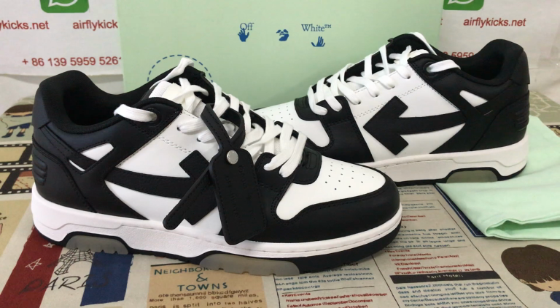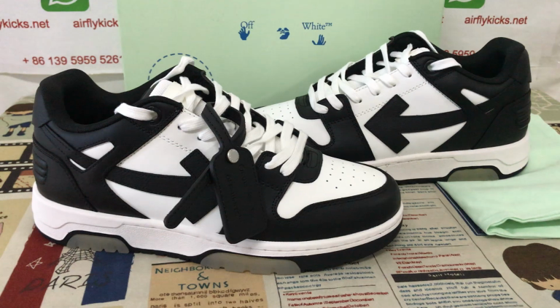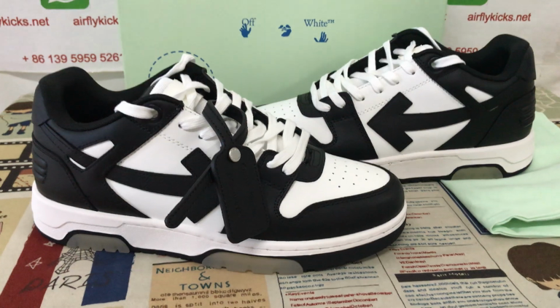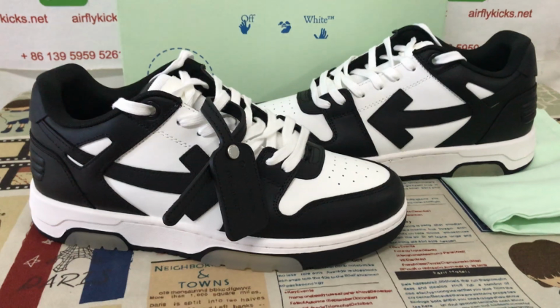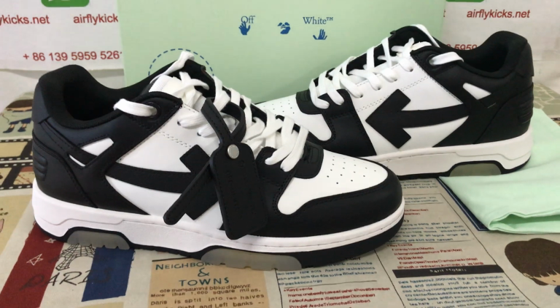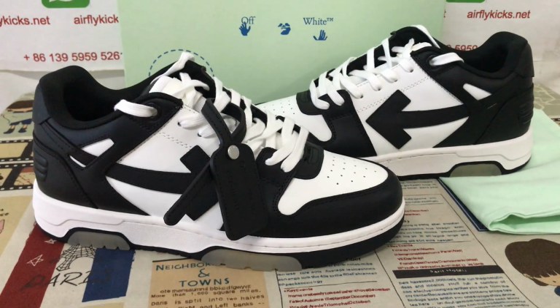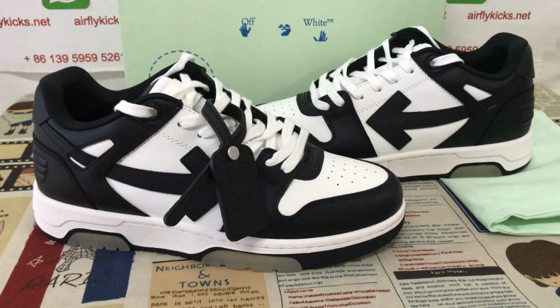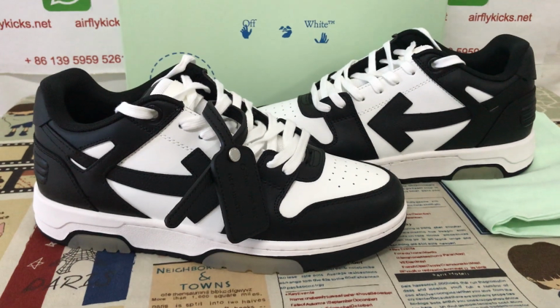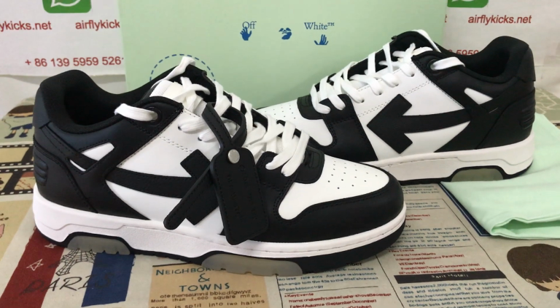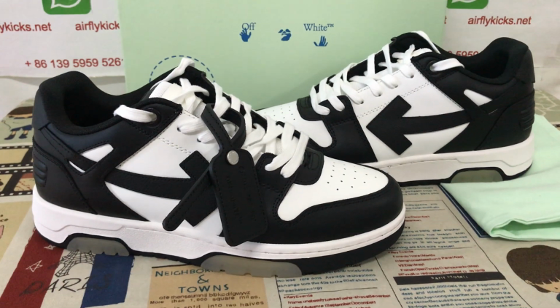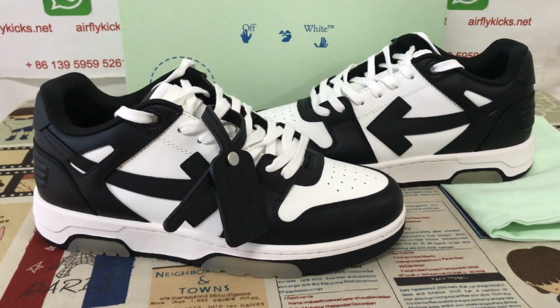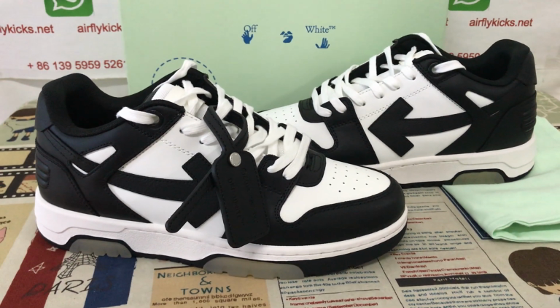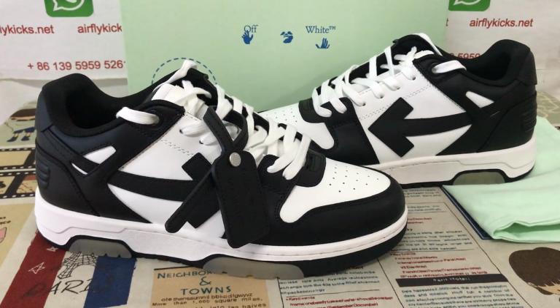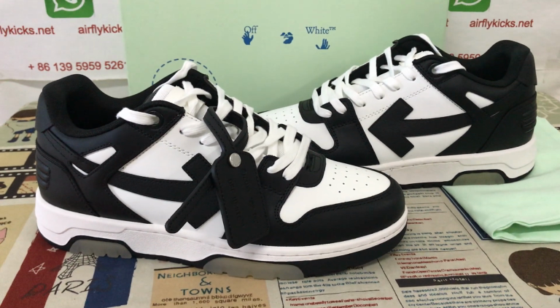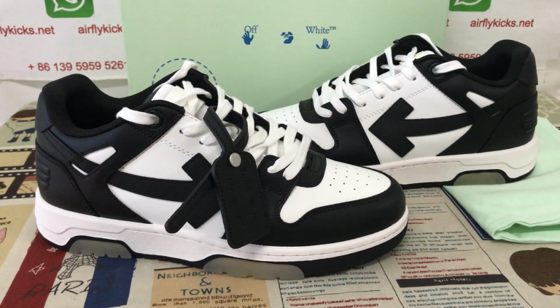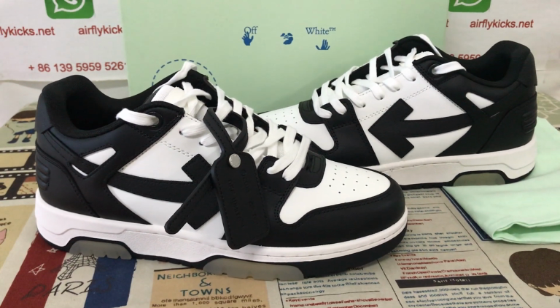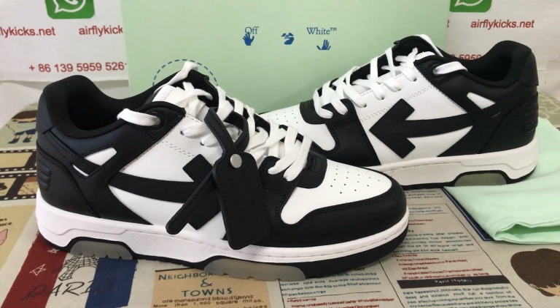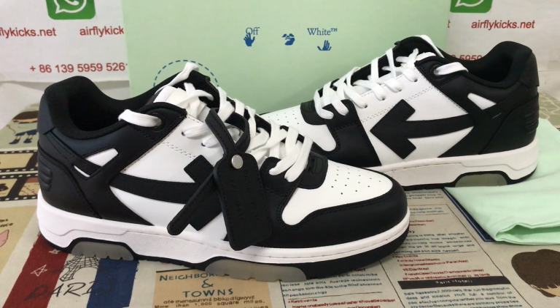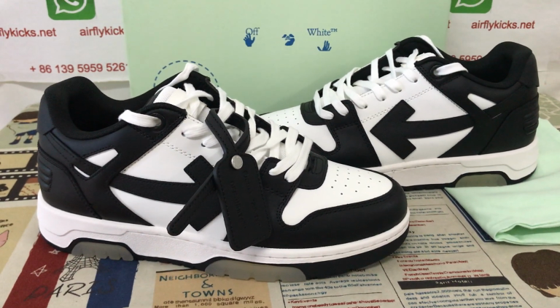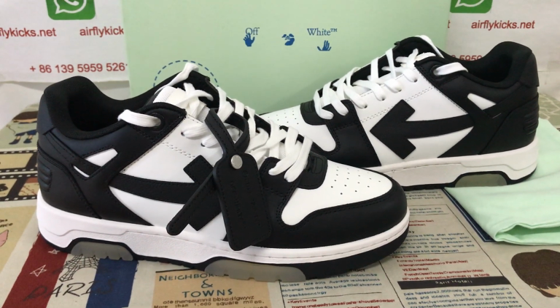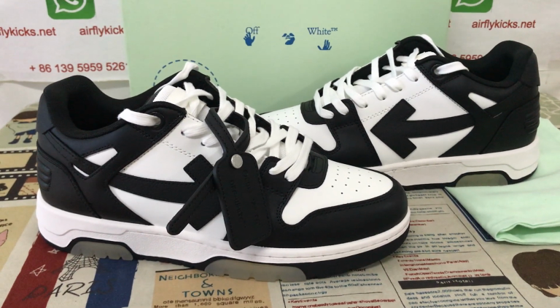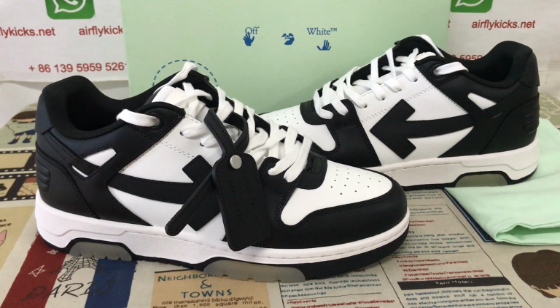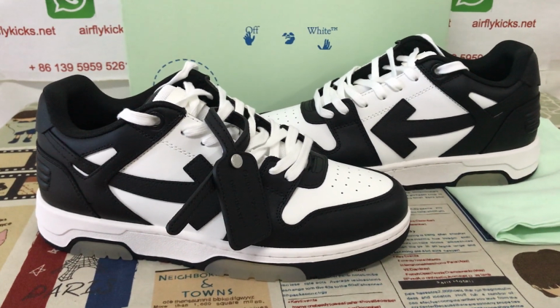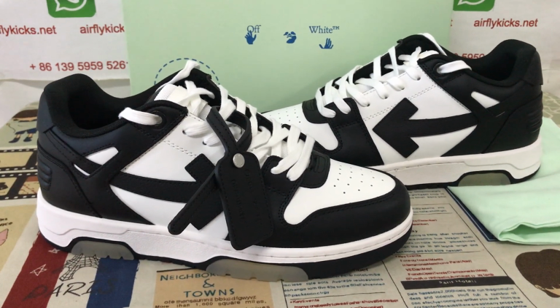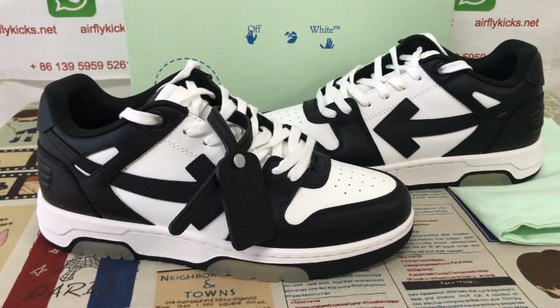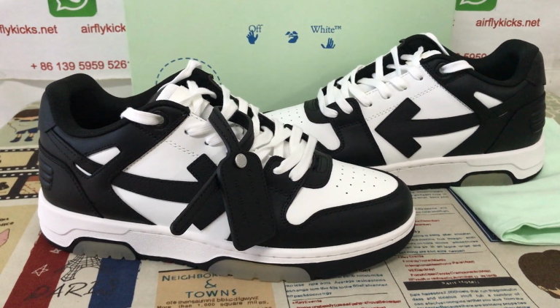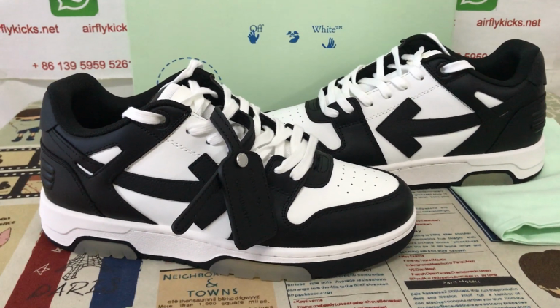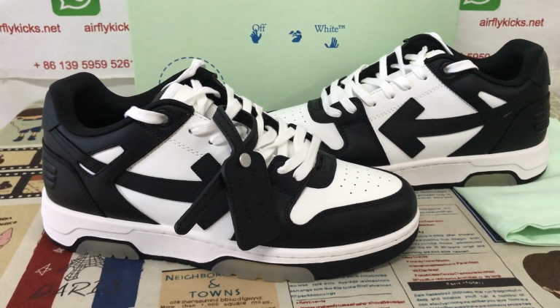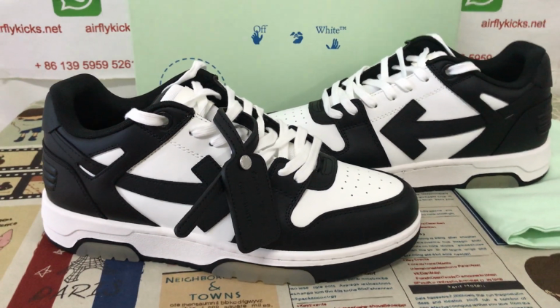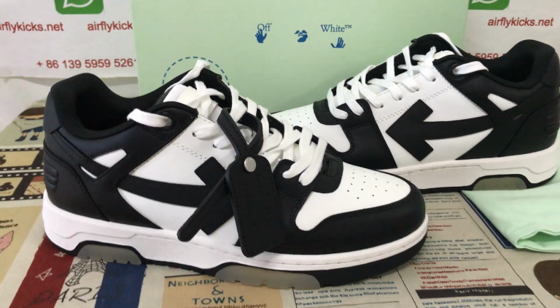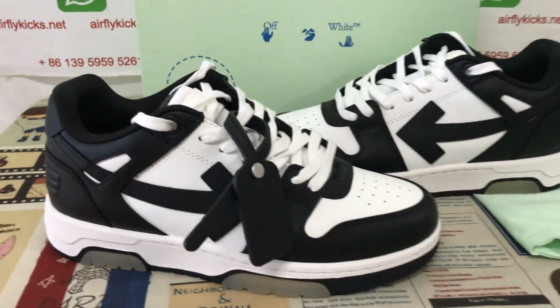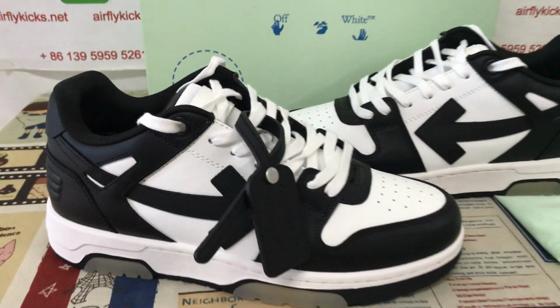Hello friends, let me show you all the white out-of-office white and black color.